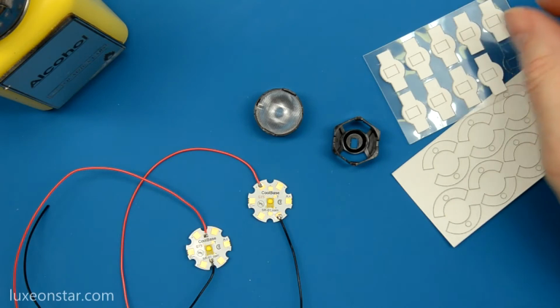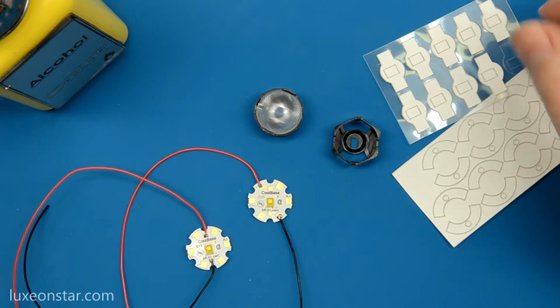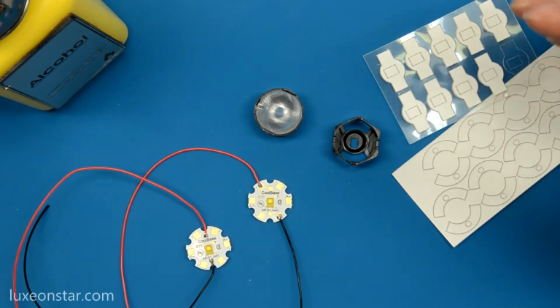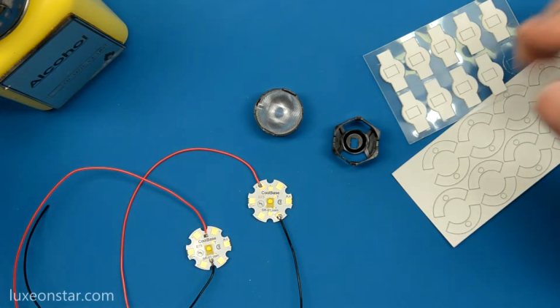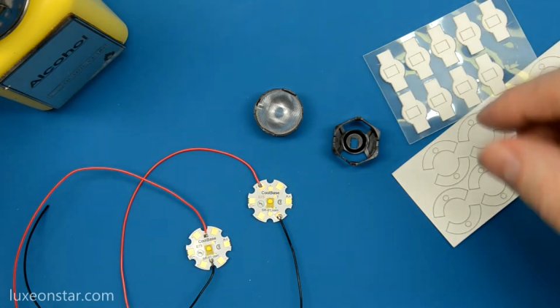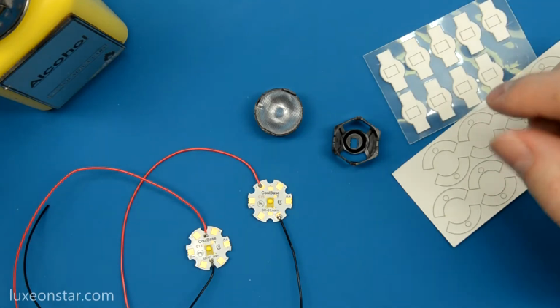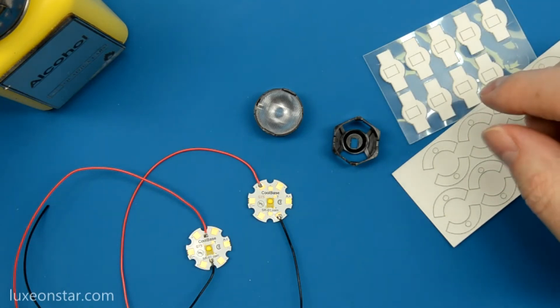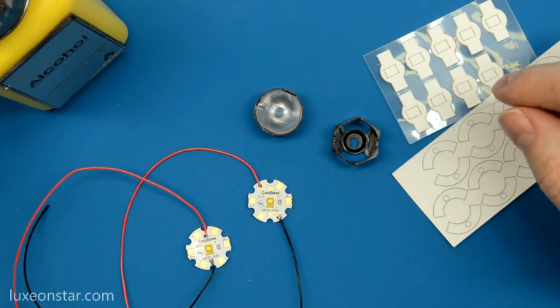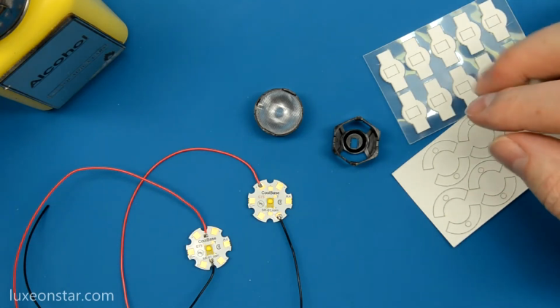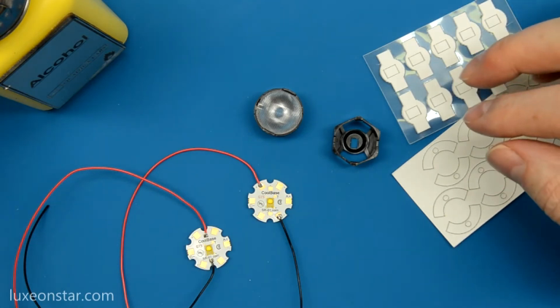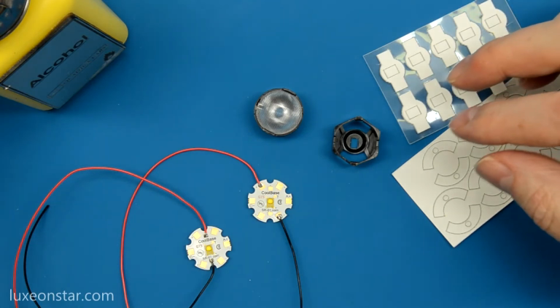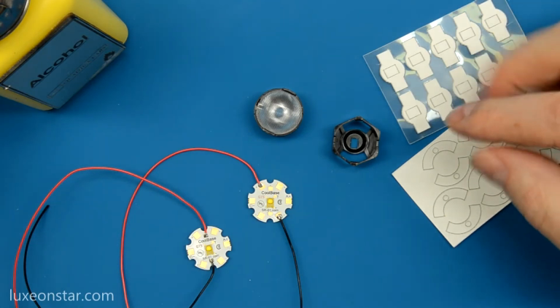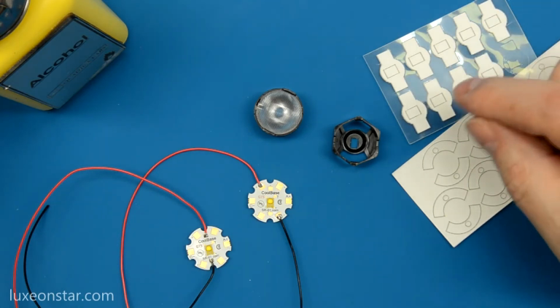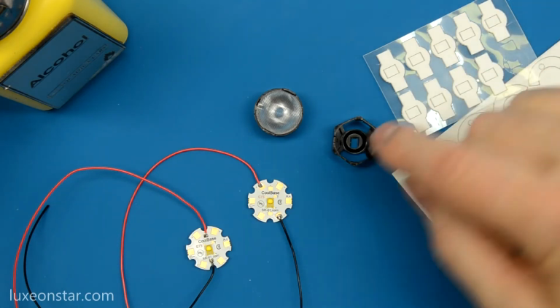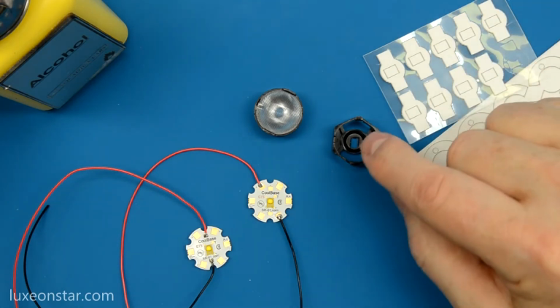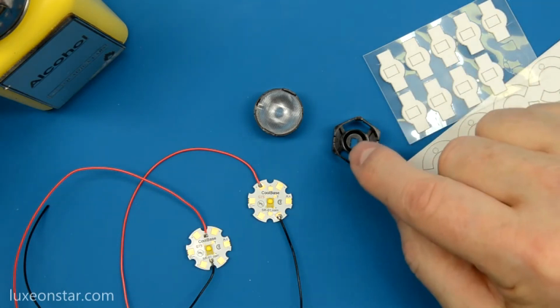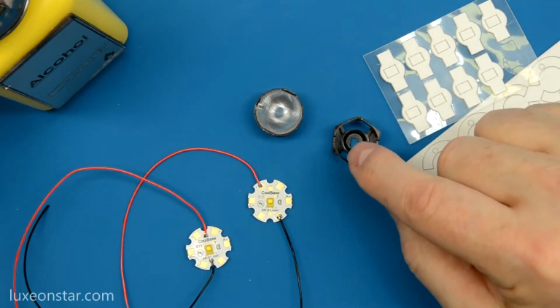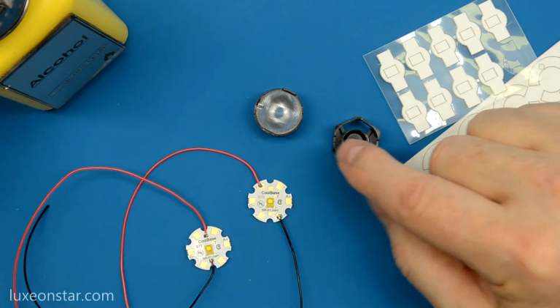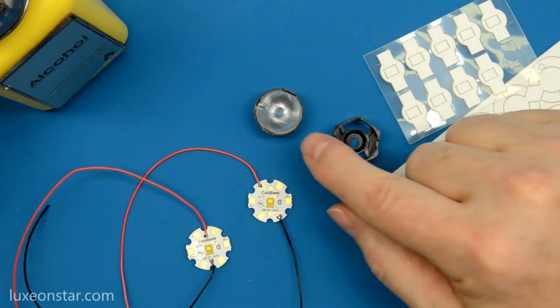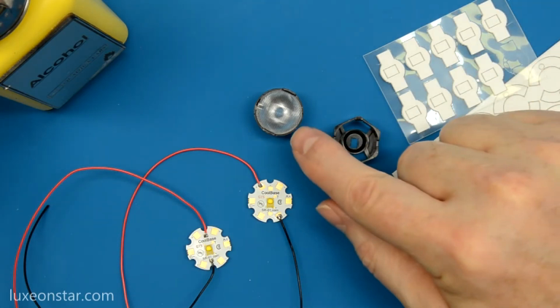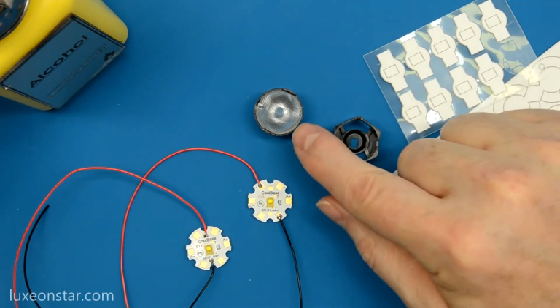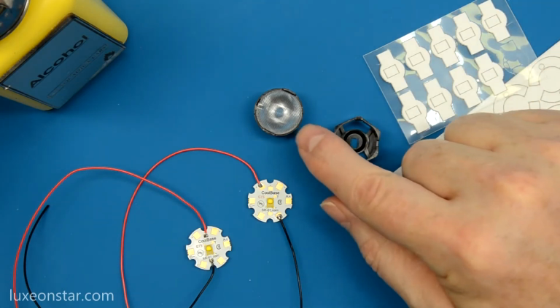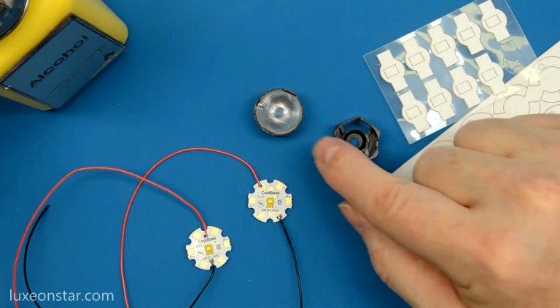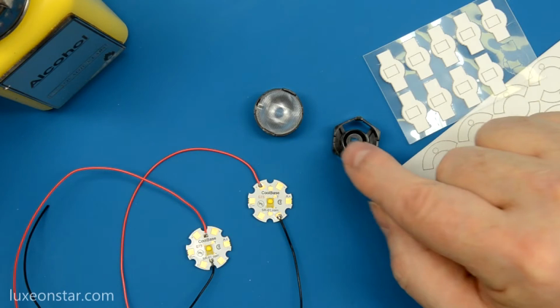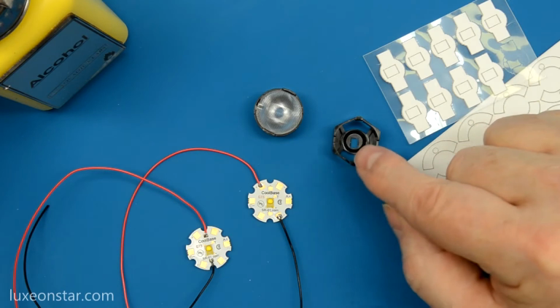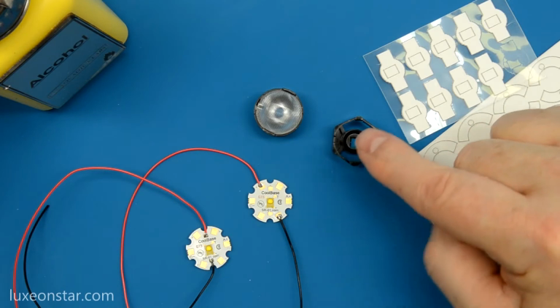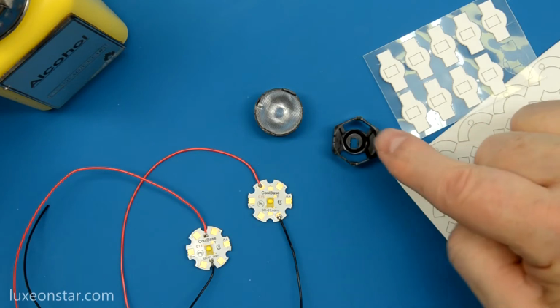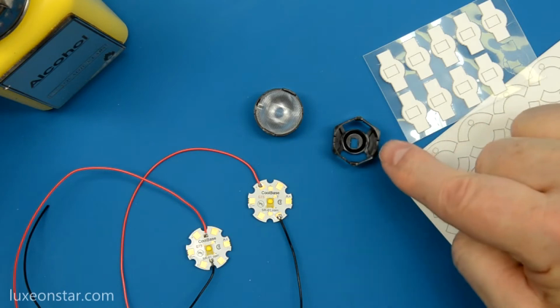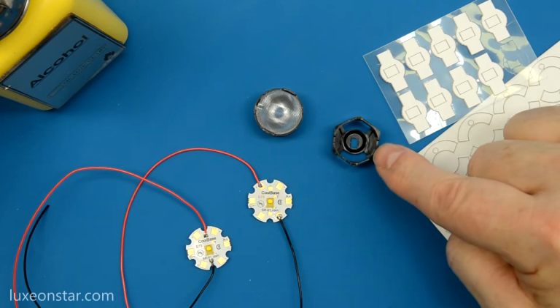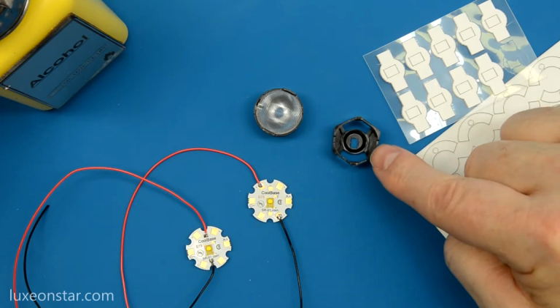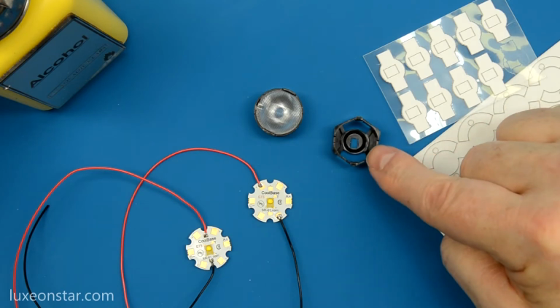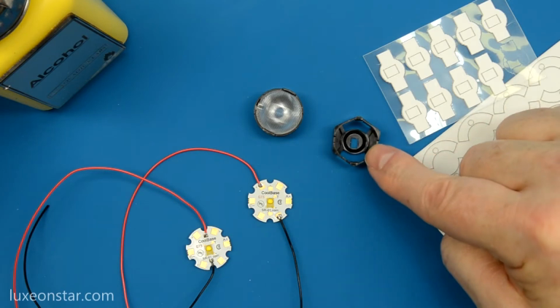Here I'm going to demonstrate how to use double-sided tape with this KTOD 20mm round optic and this Karklo 20mm hex holder.